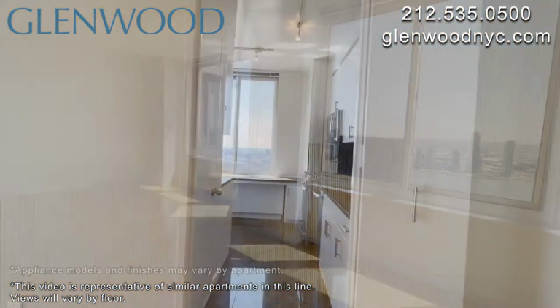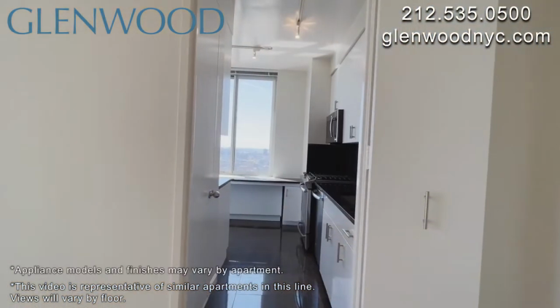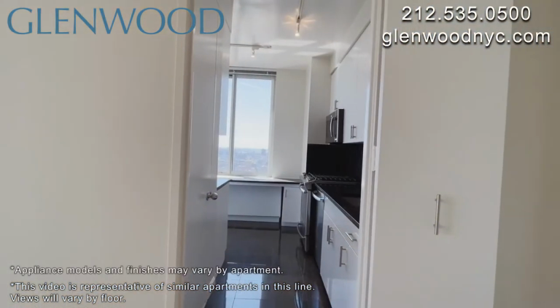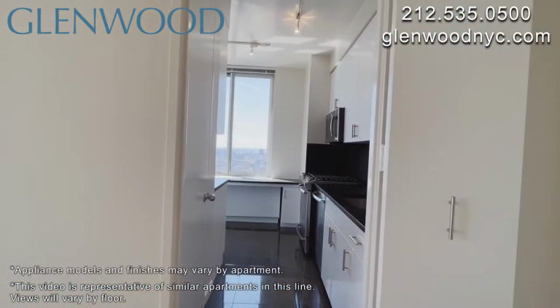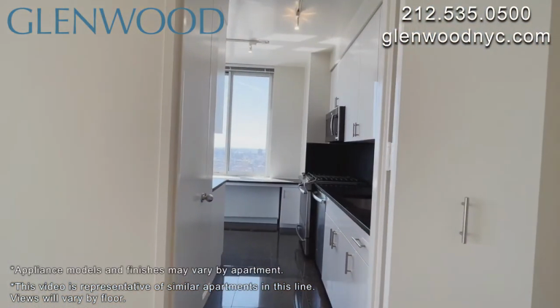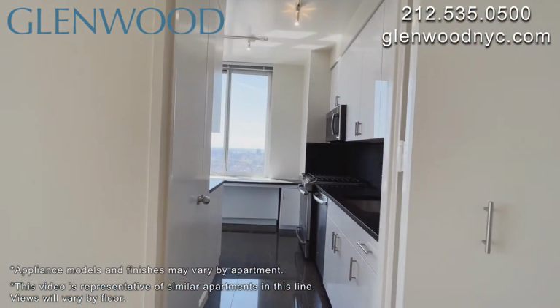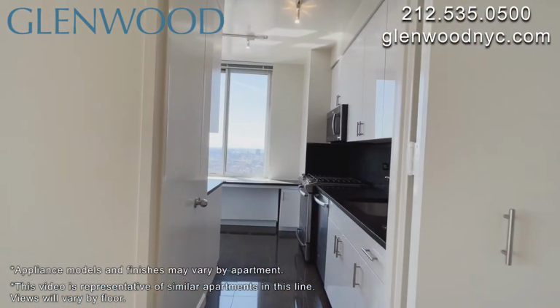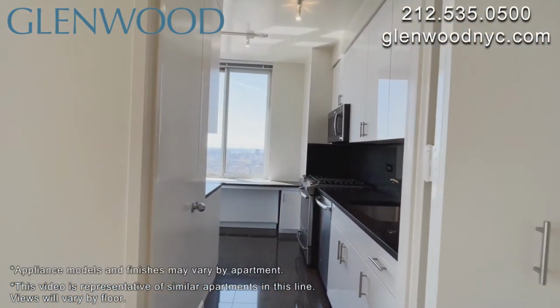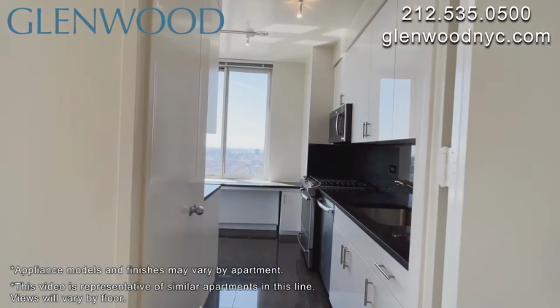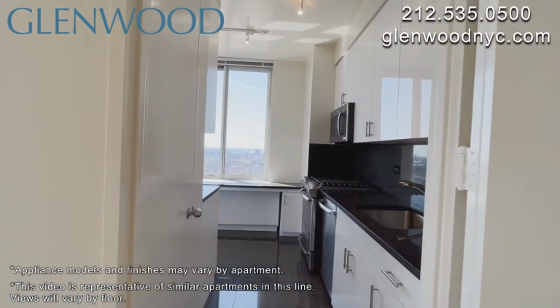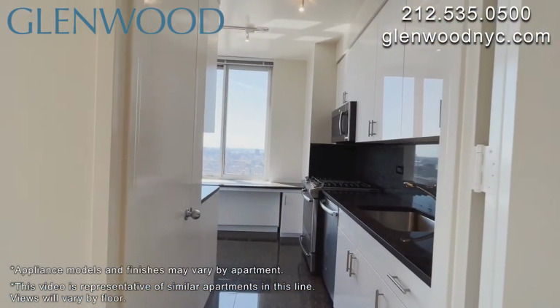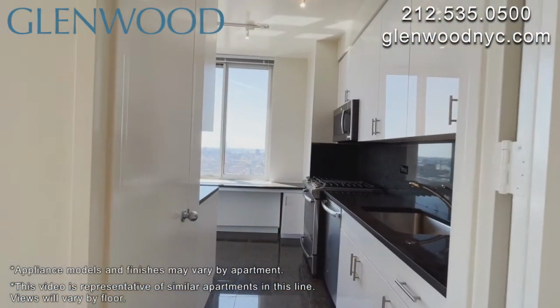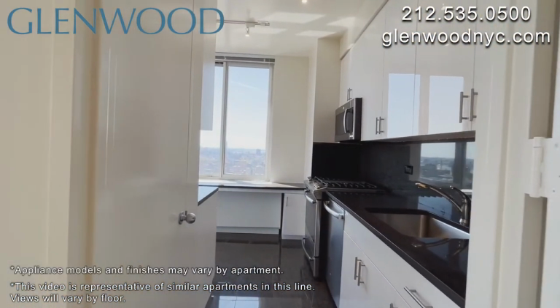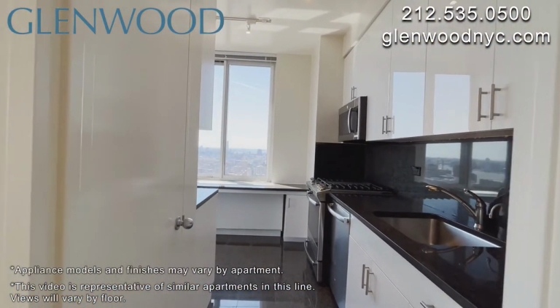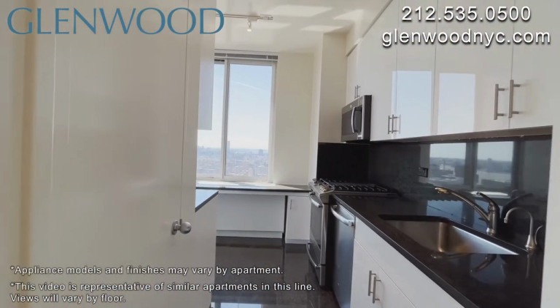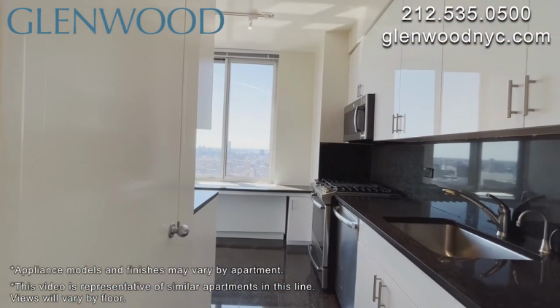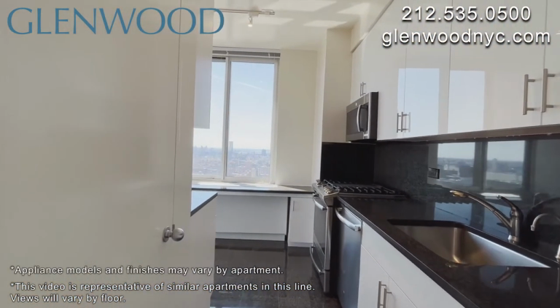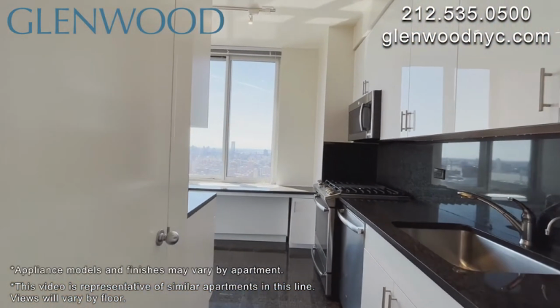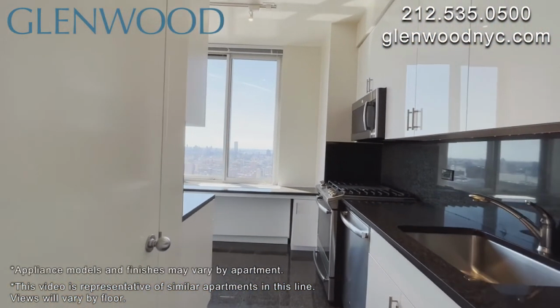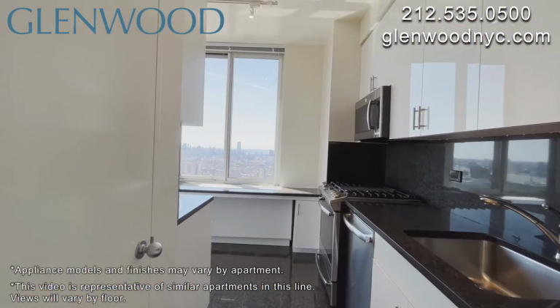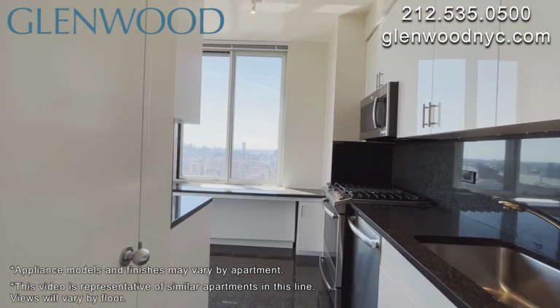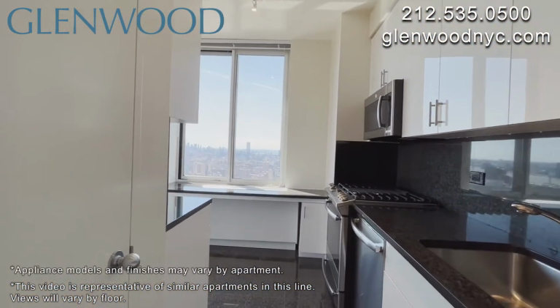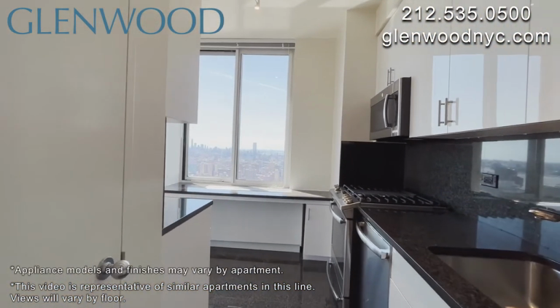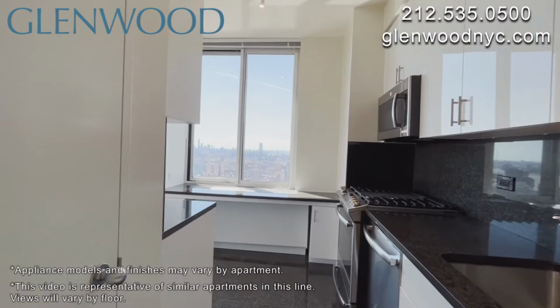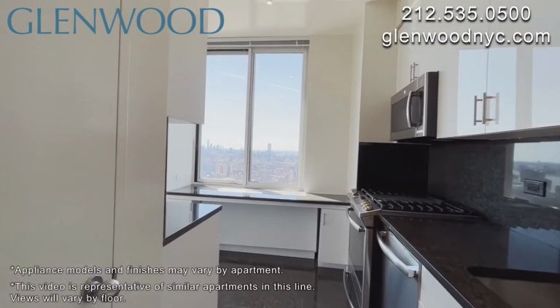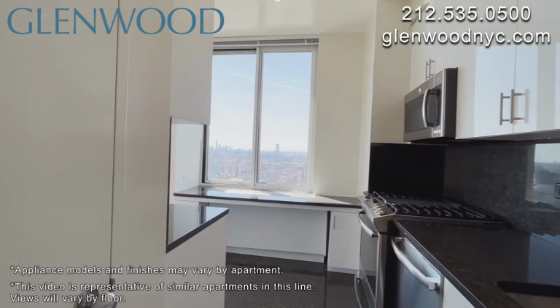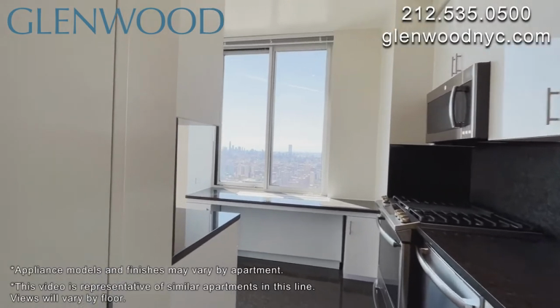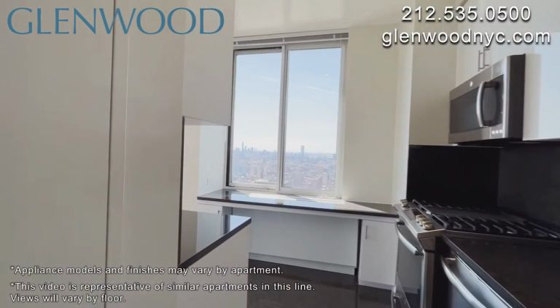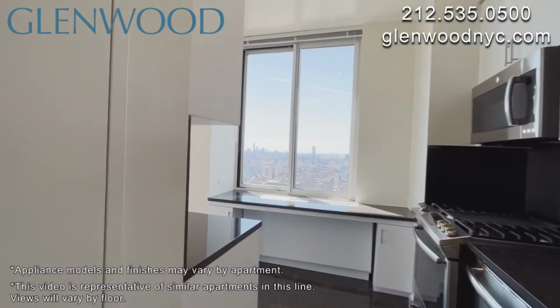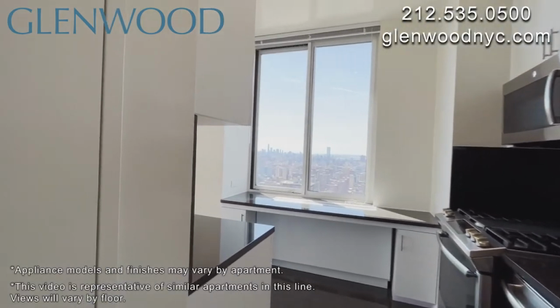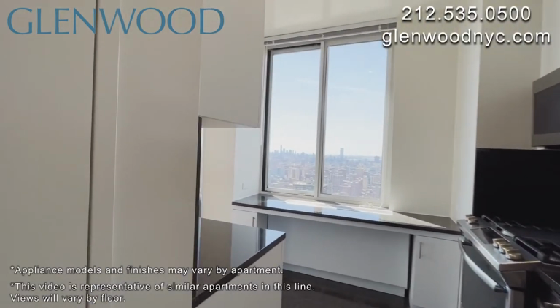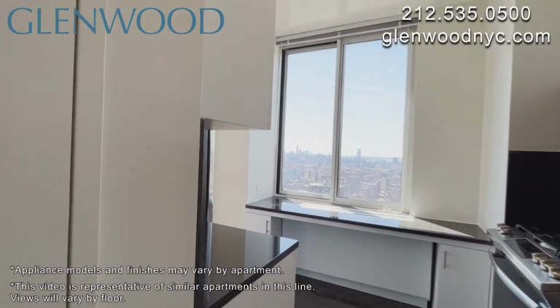This kitchen has stainless steel appliances, granite countertops, and white cabinets.